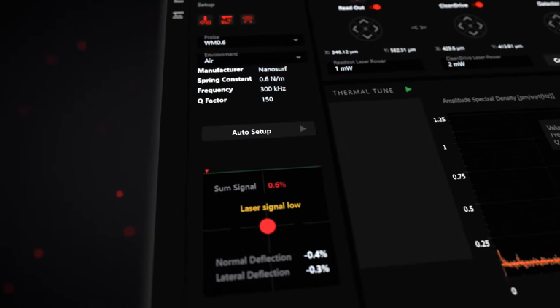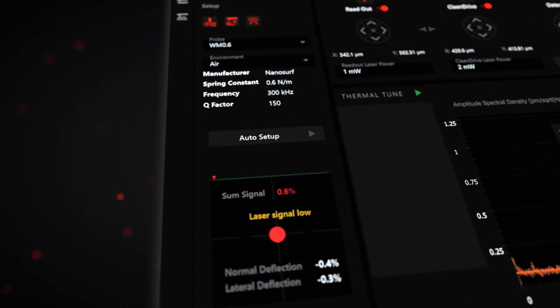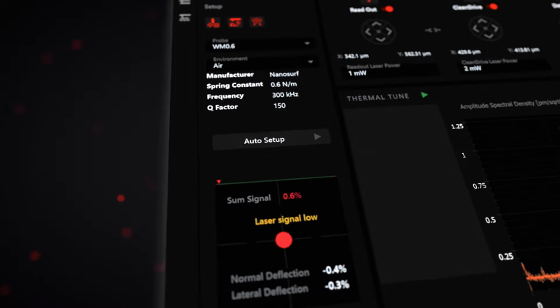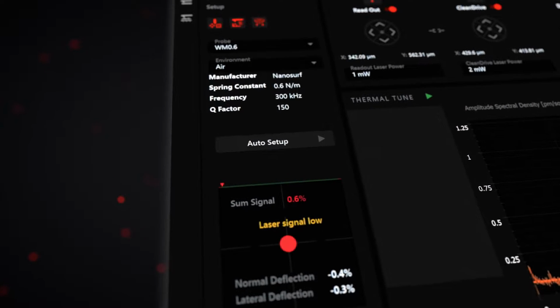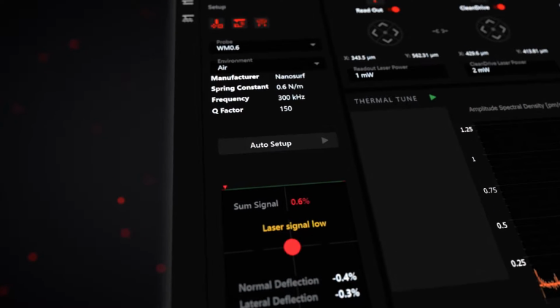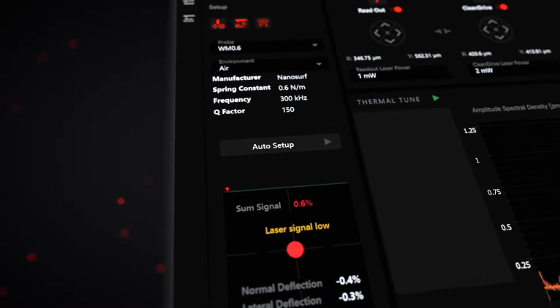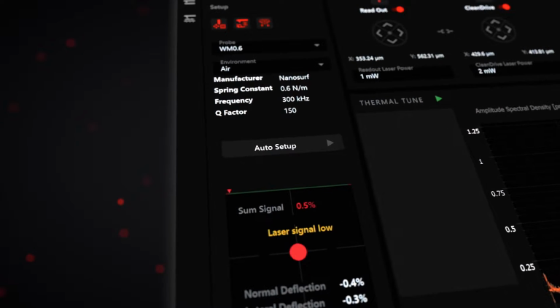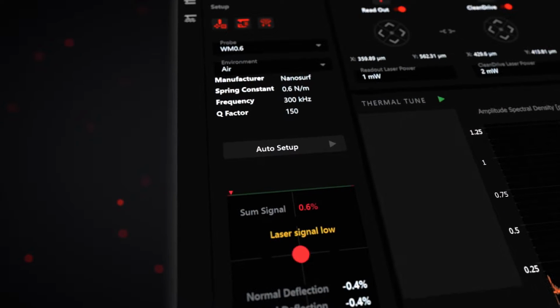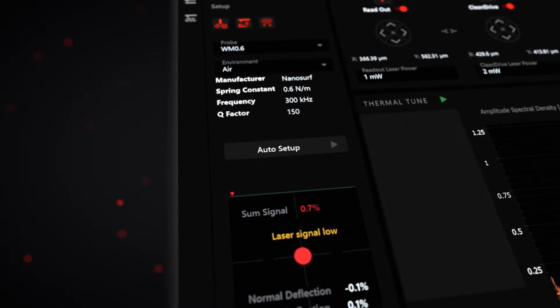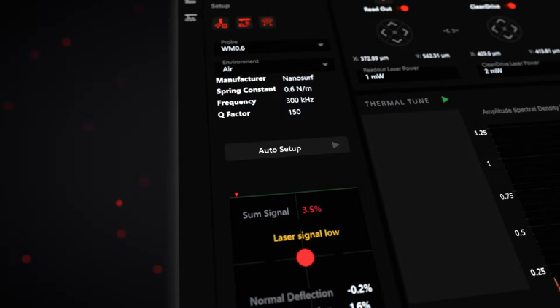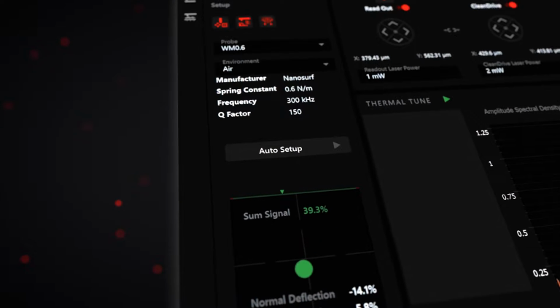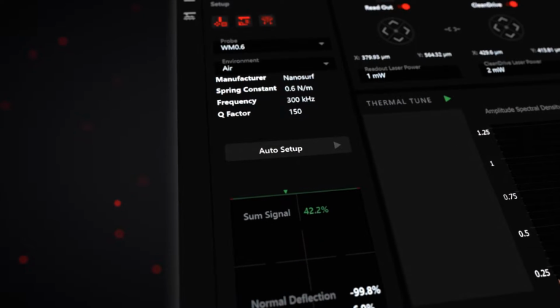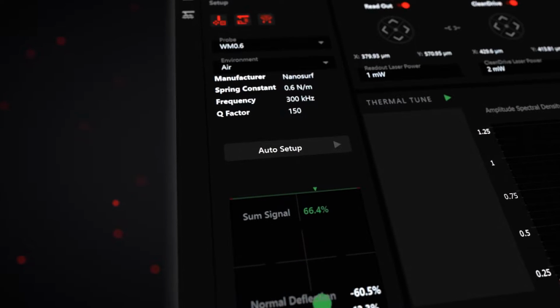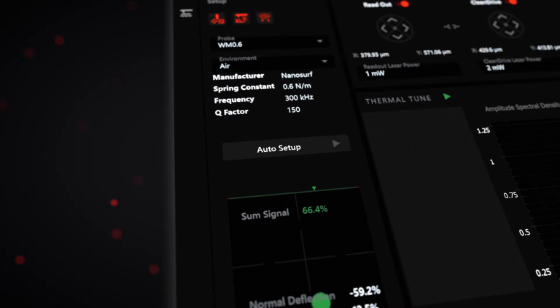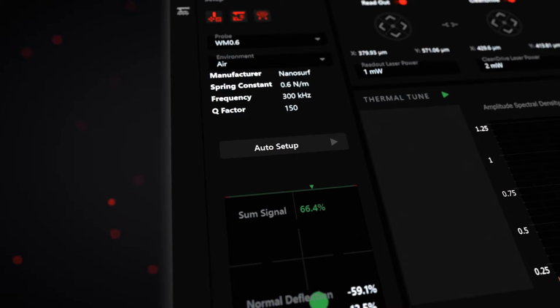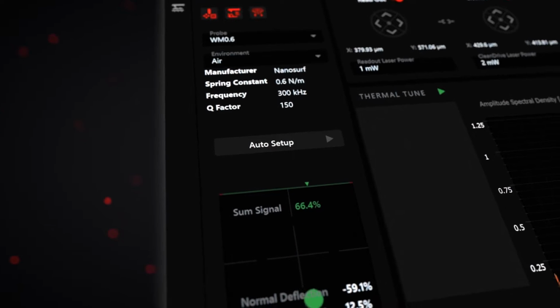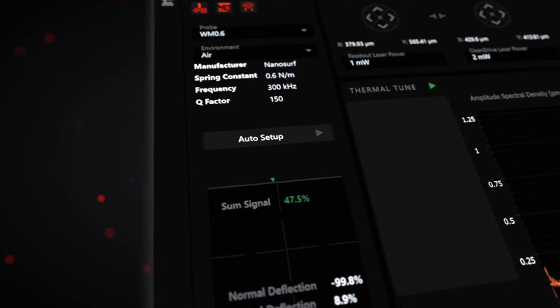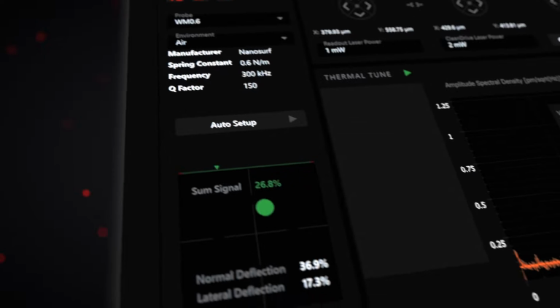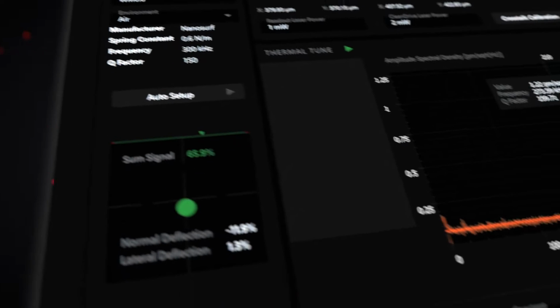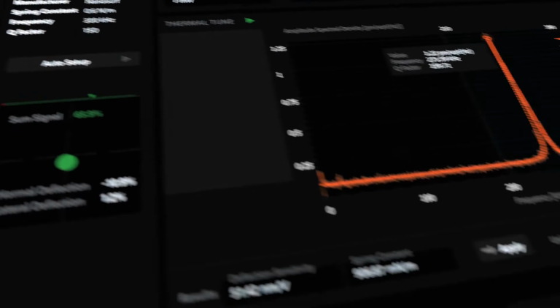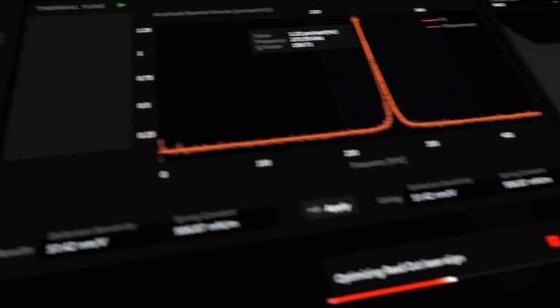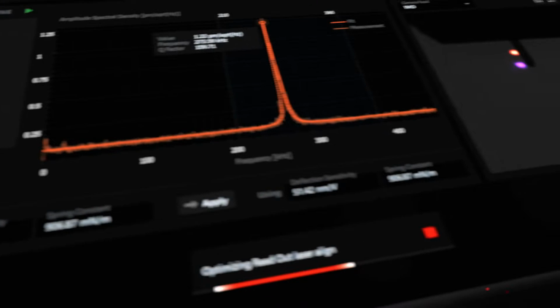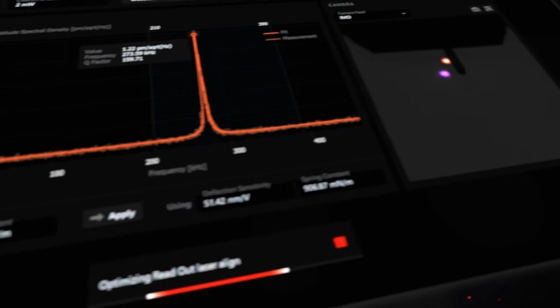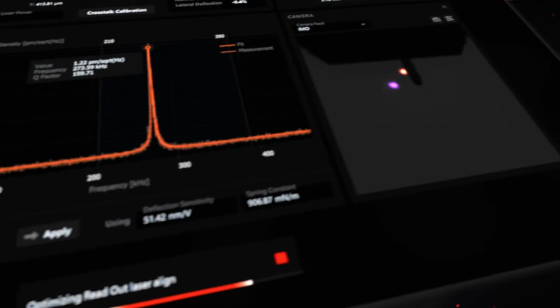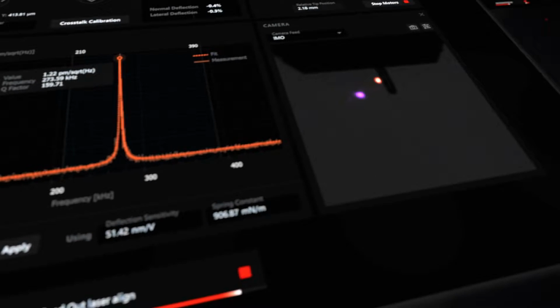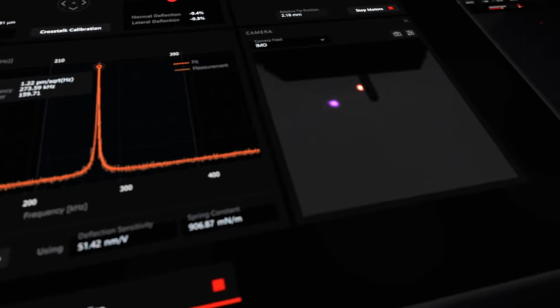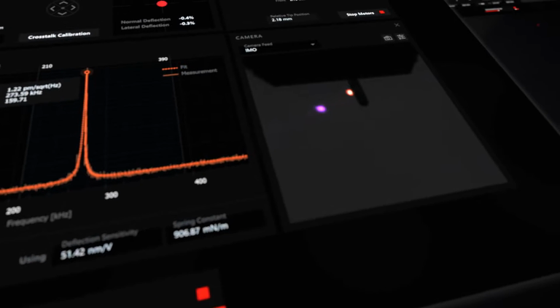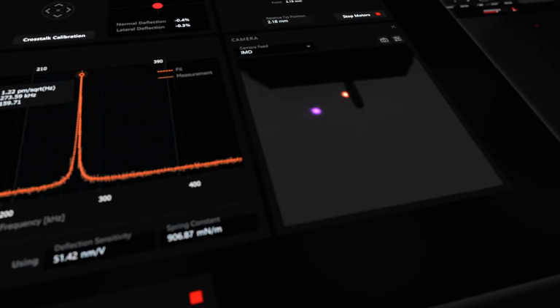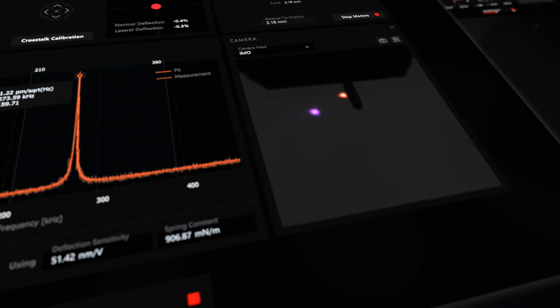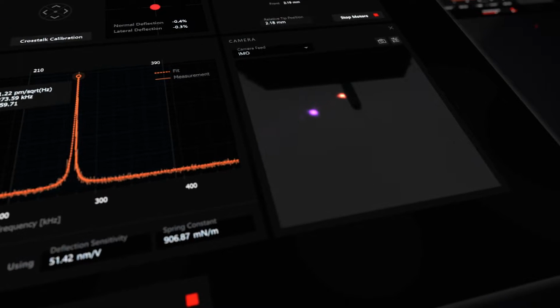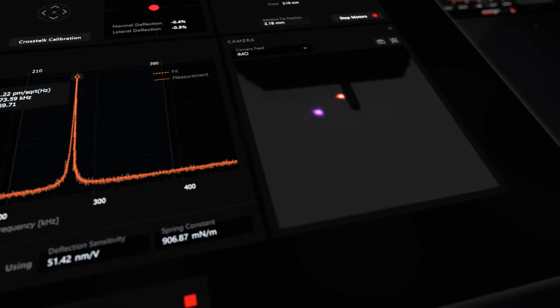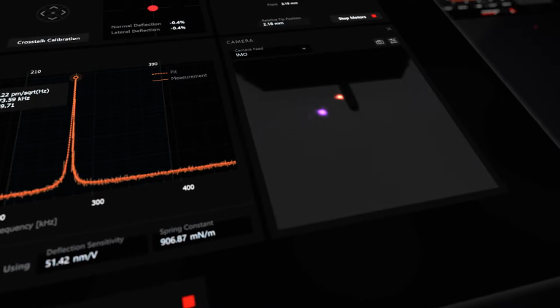One-click laser alignment and calibration, giving you consistent results faster.